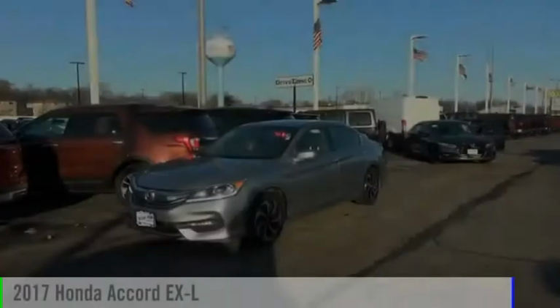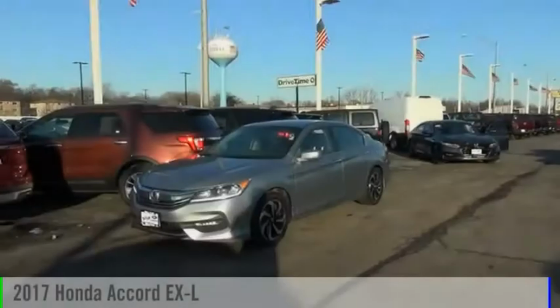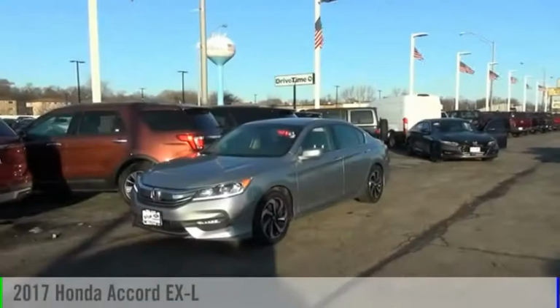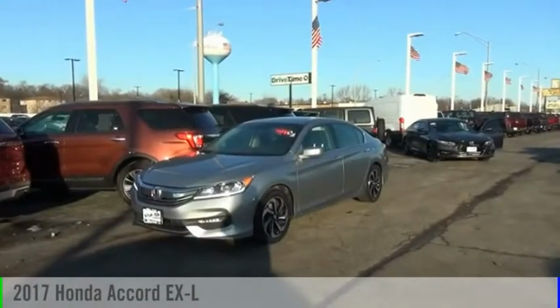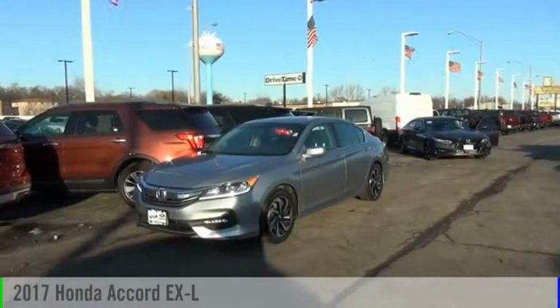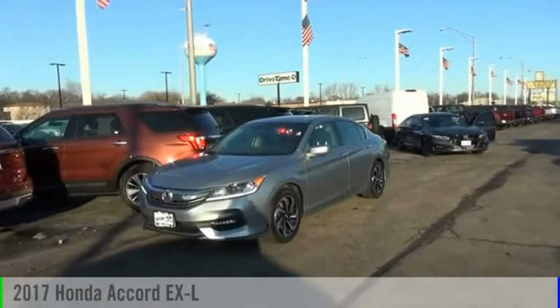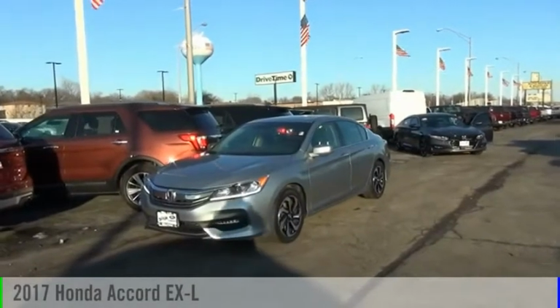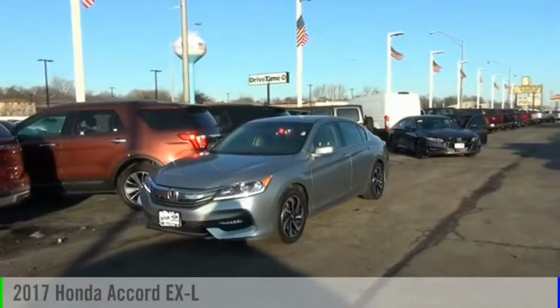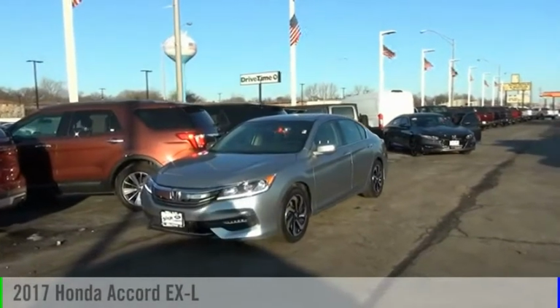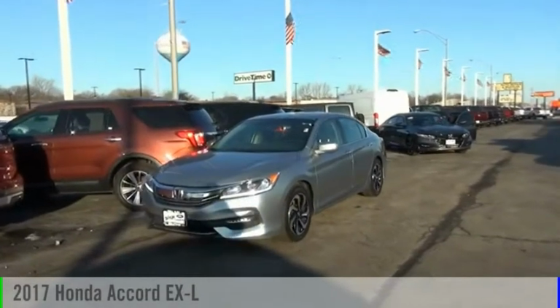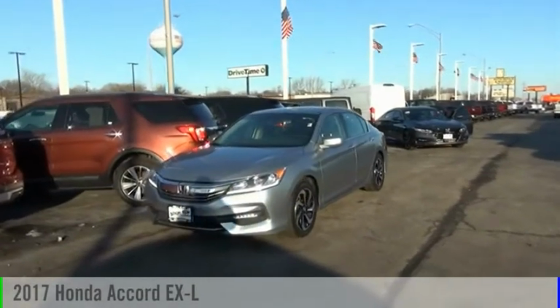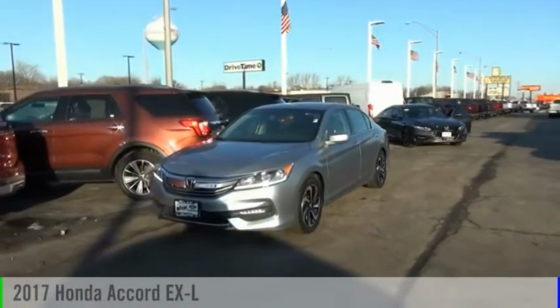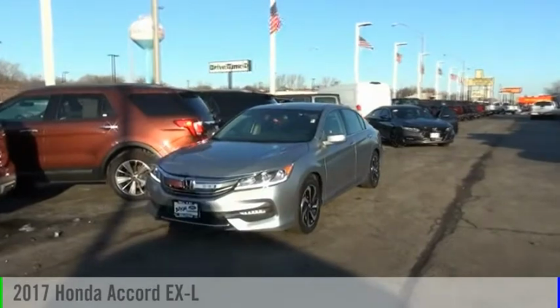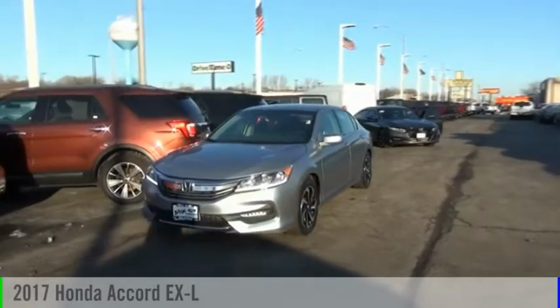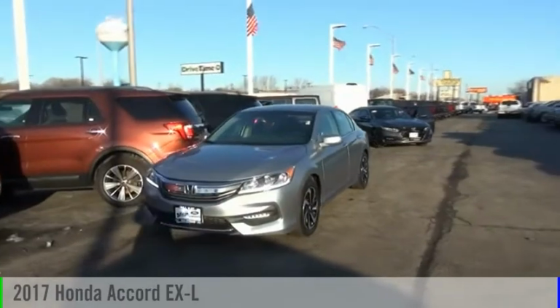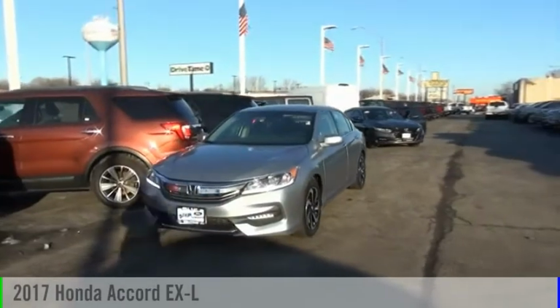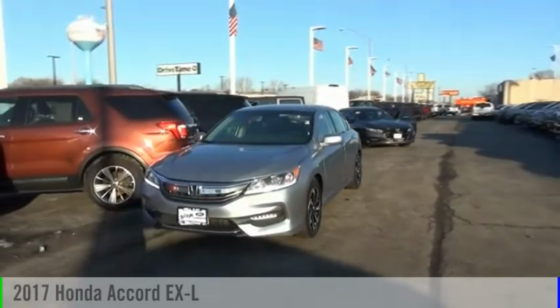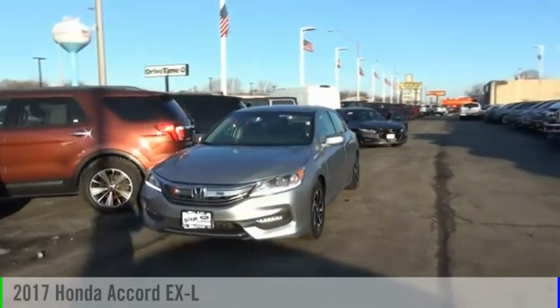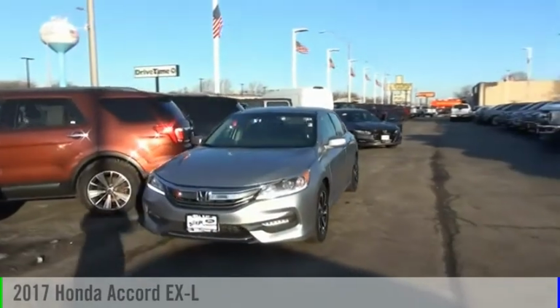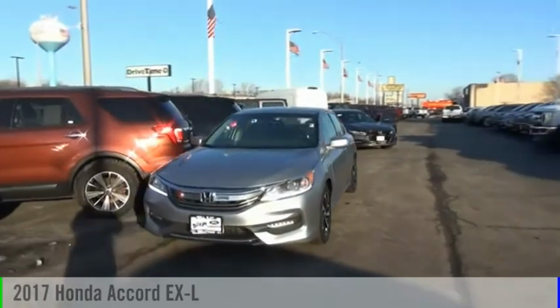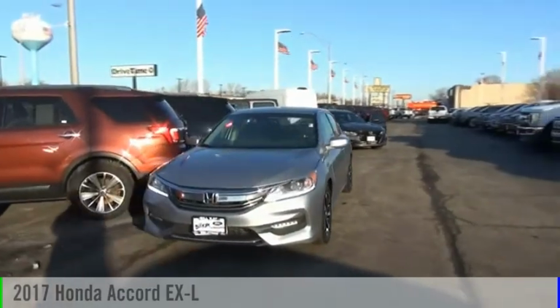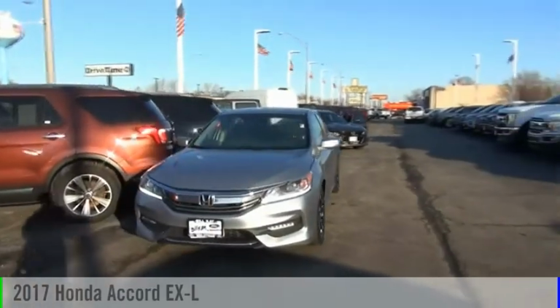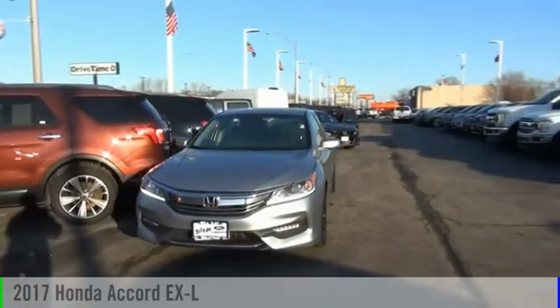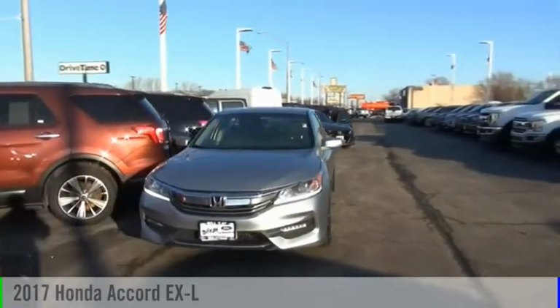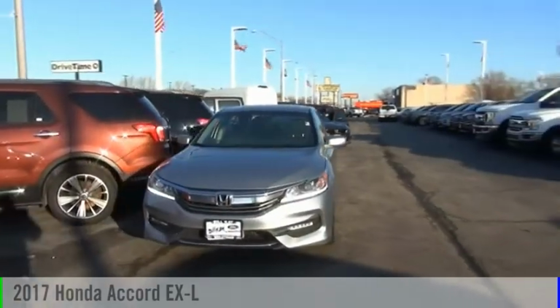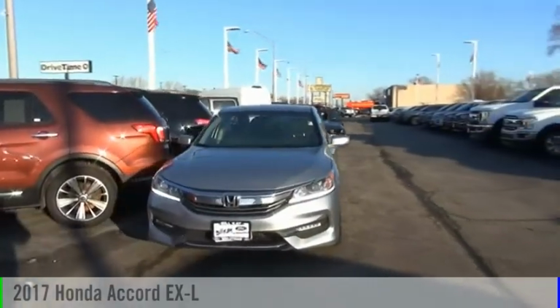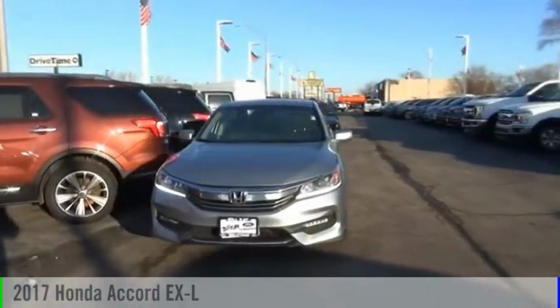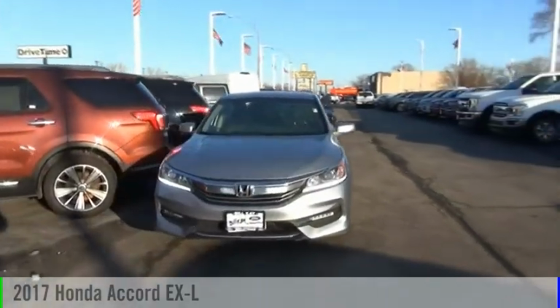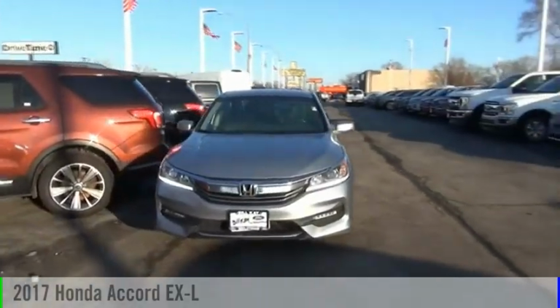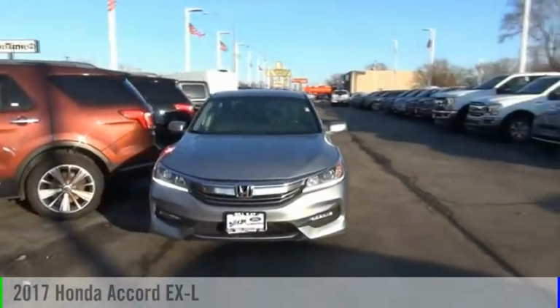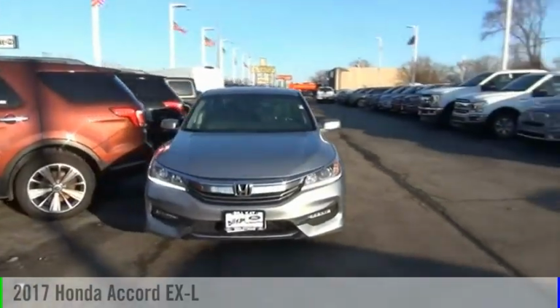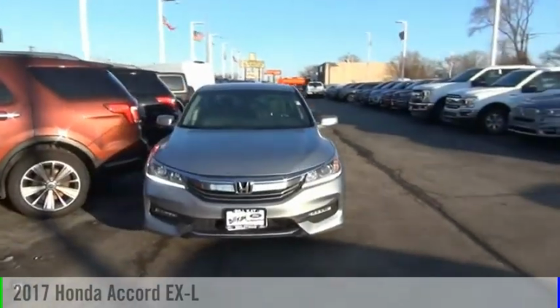Looking for the right vehicle? Check out the 2017 Accord.